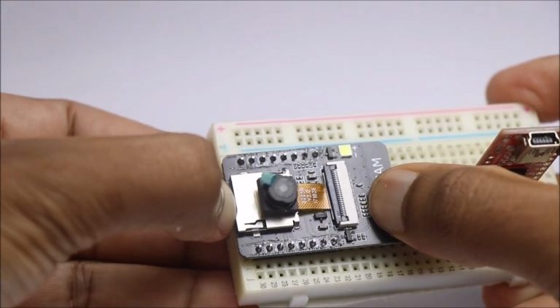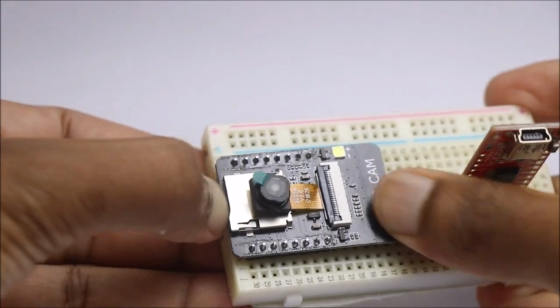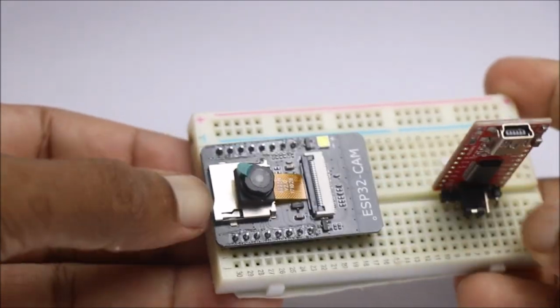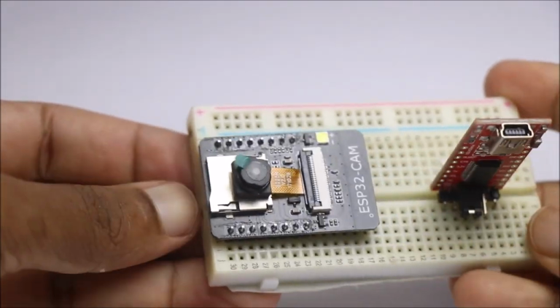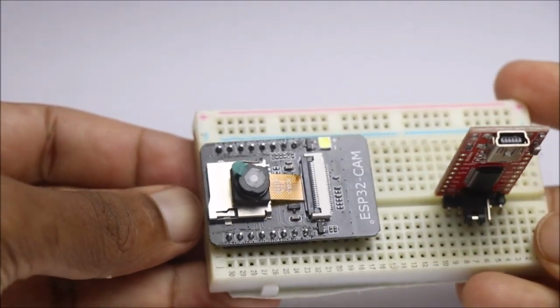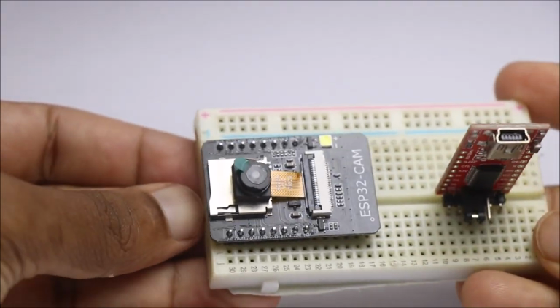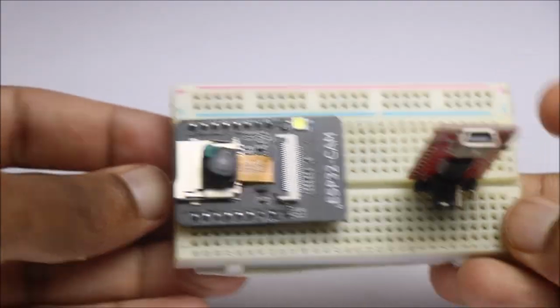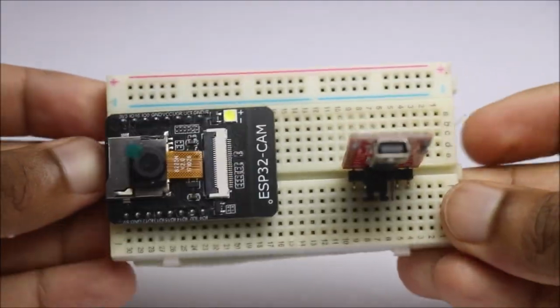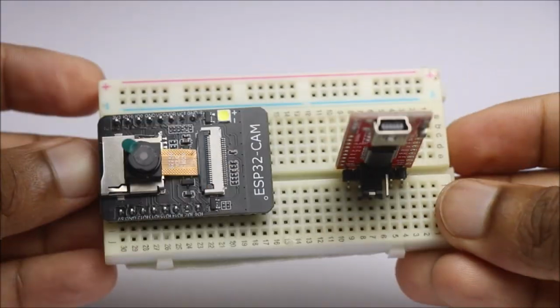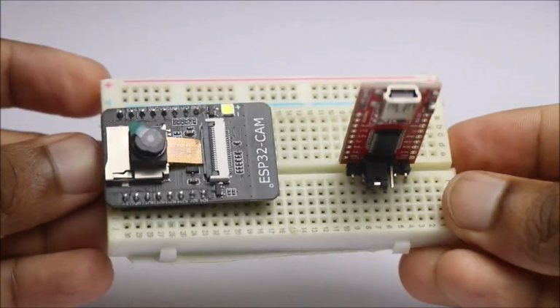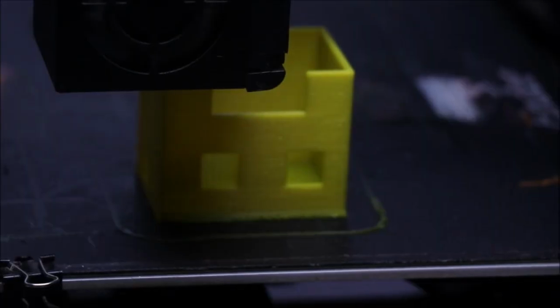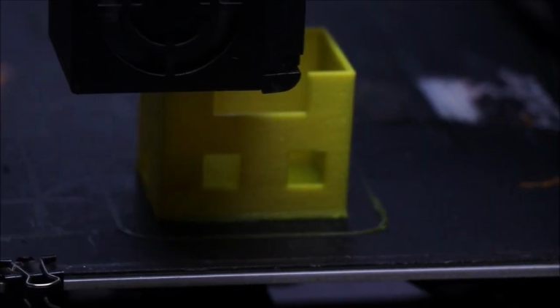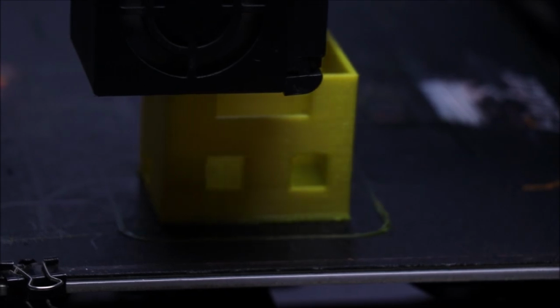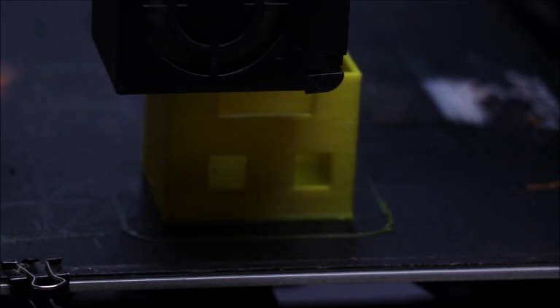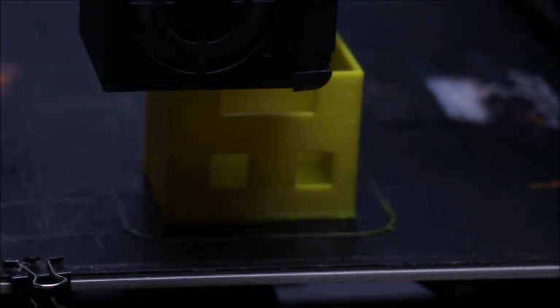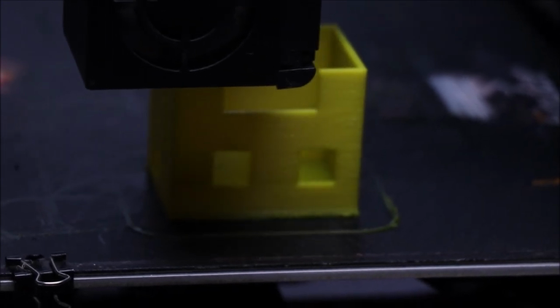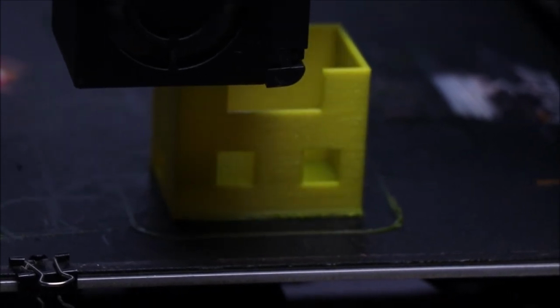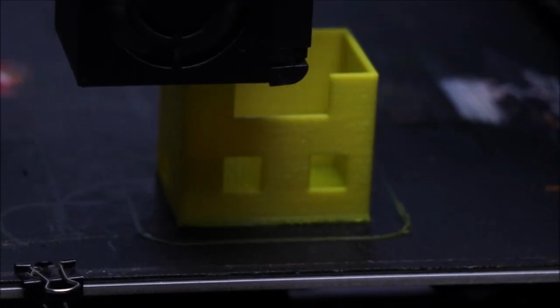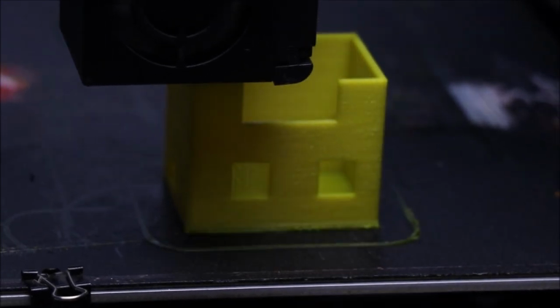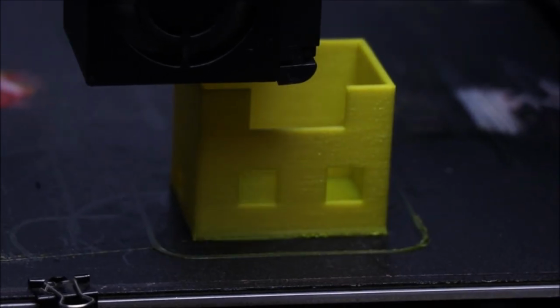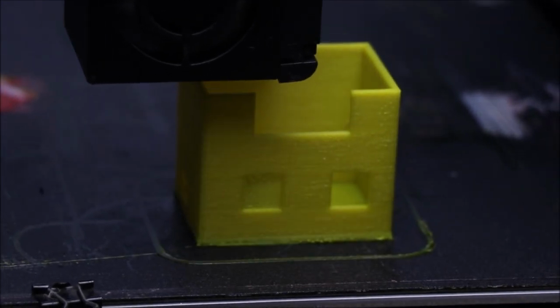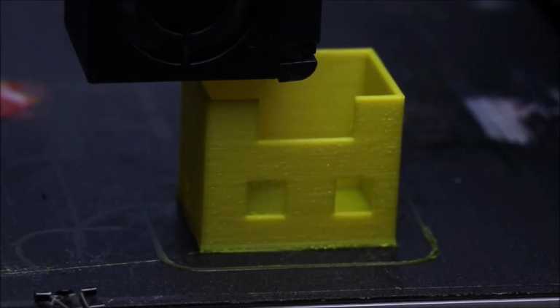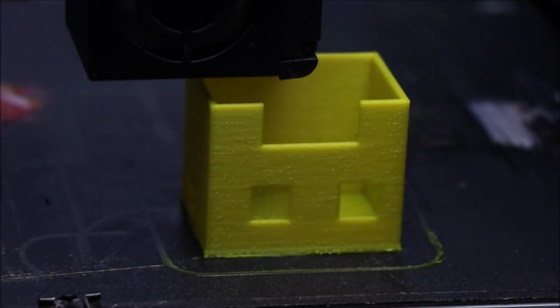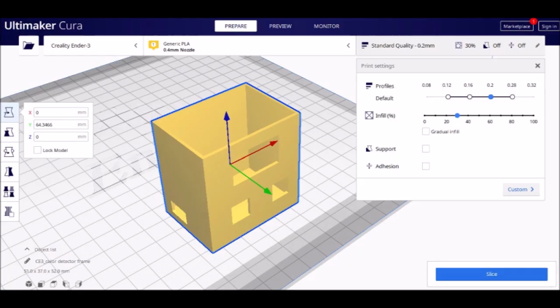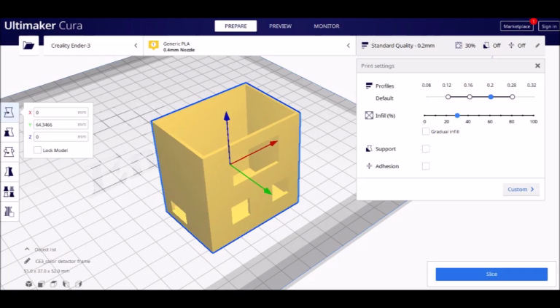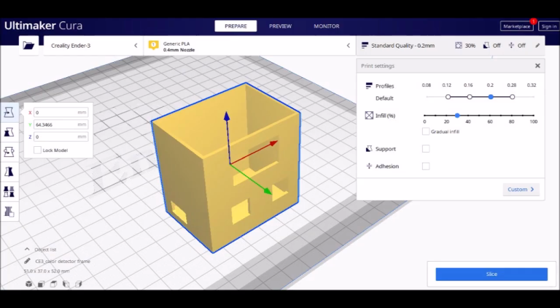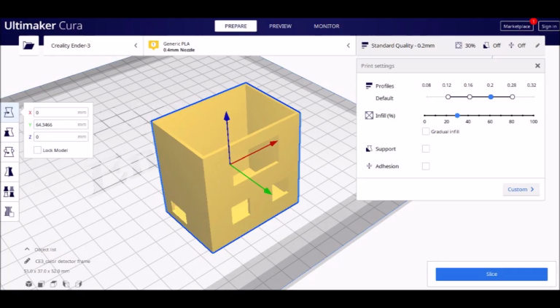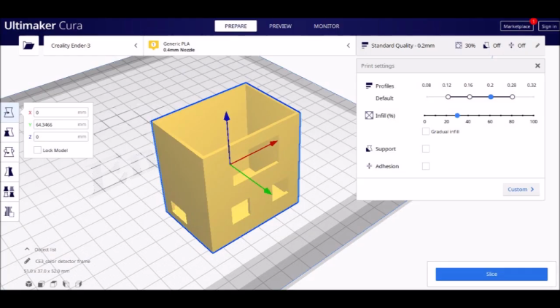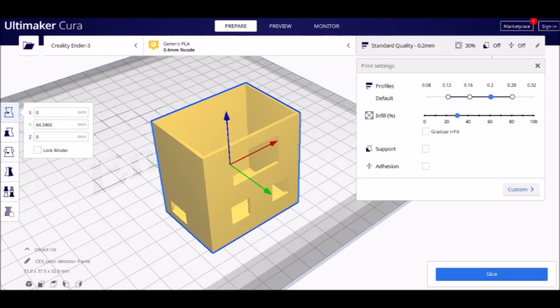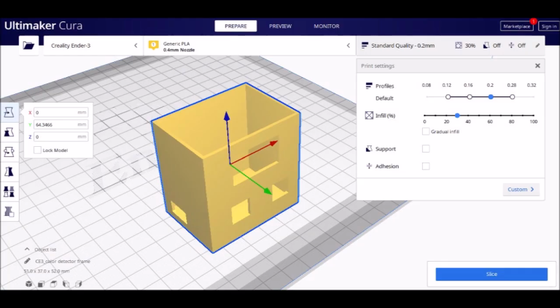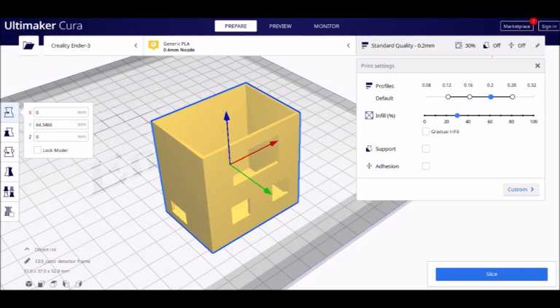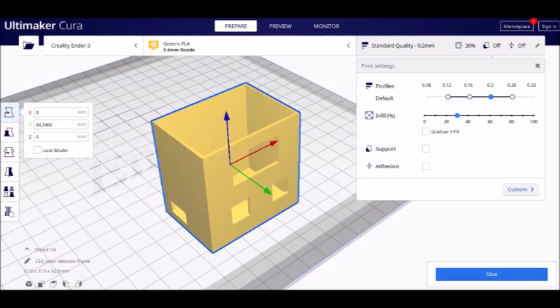To begin with, I will start by 3D designing the frame. Use these settings to slice the model.